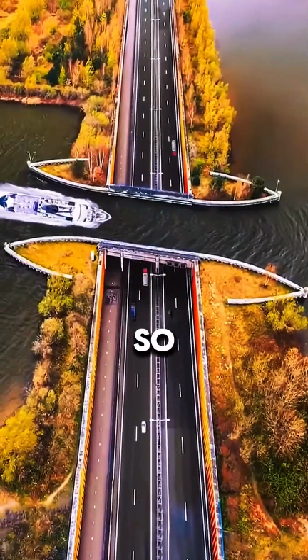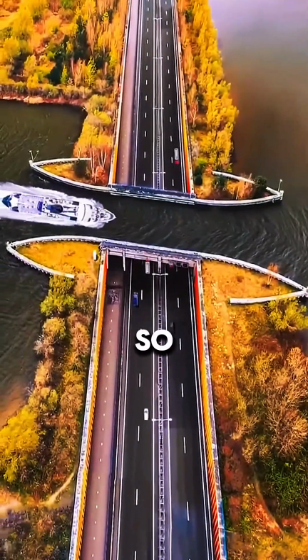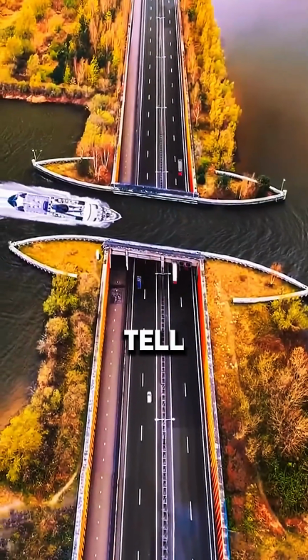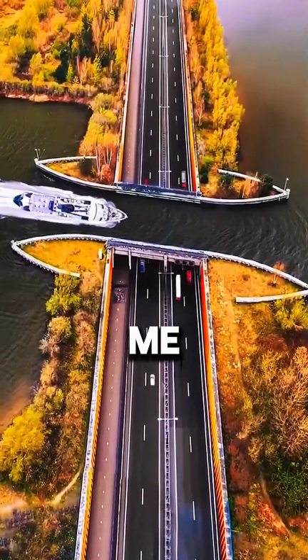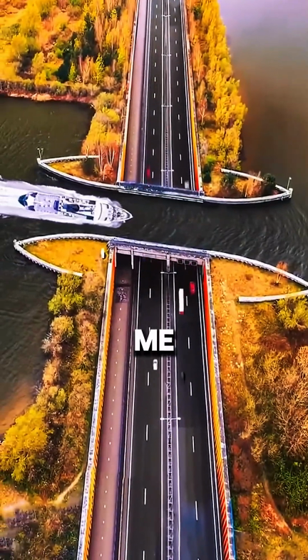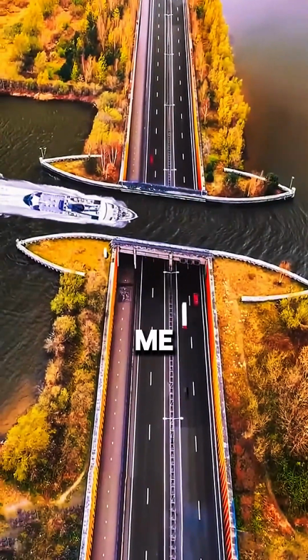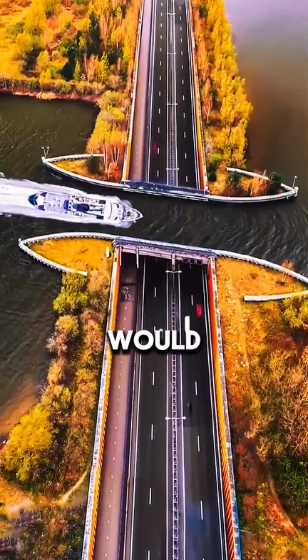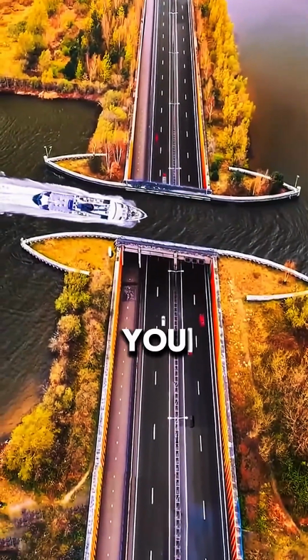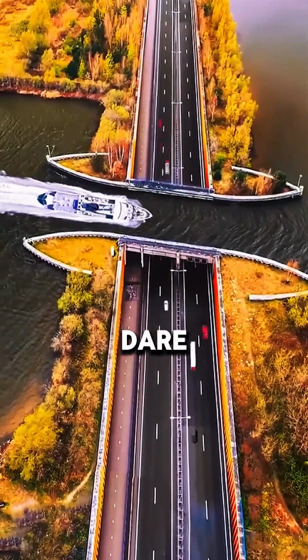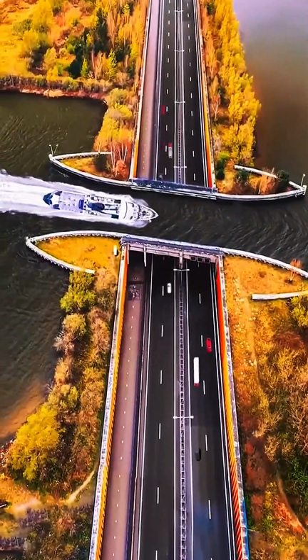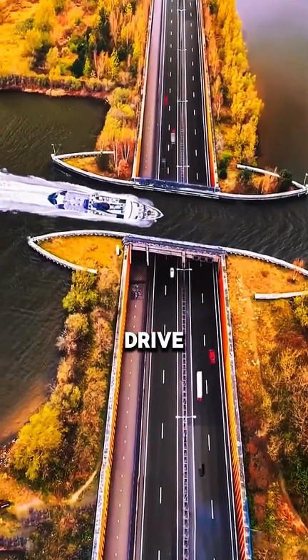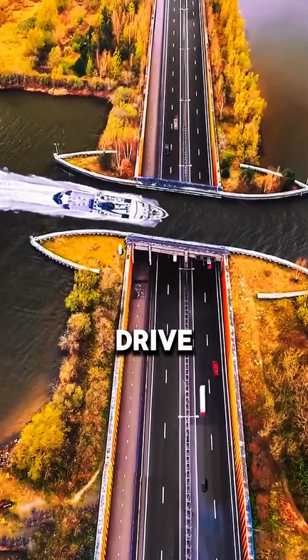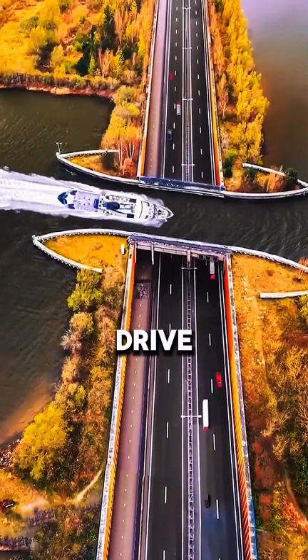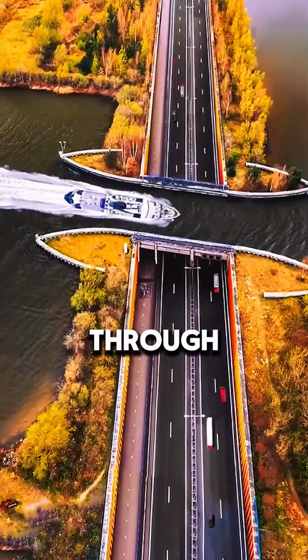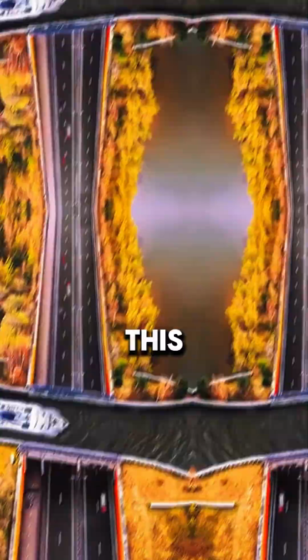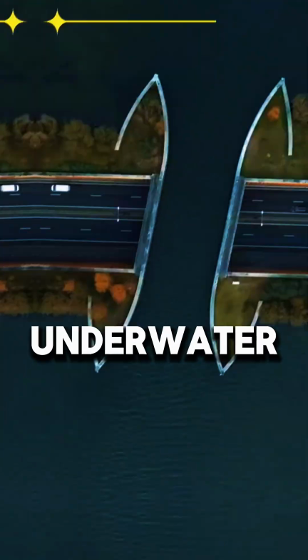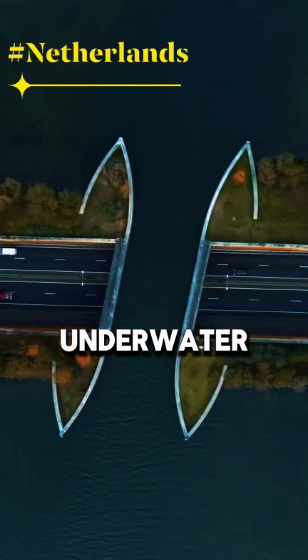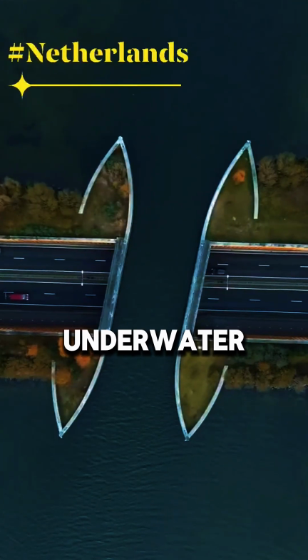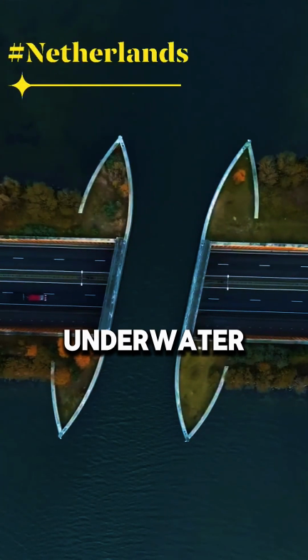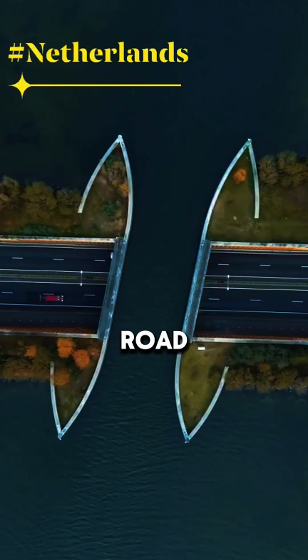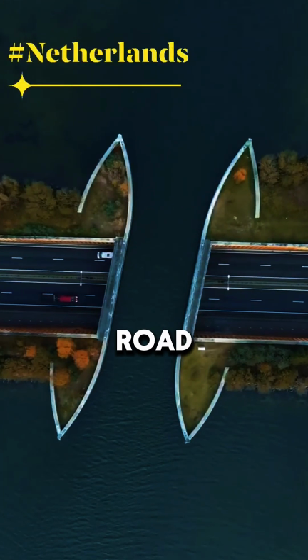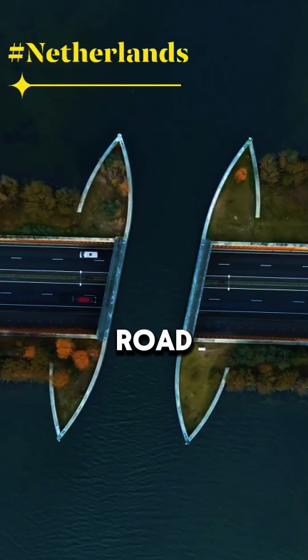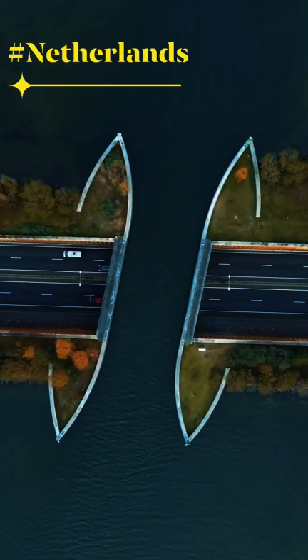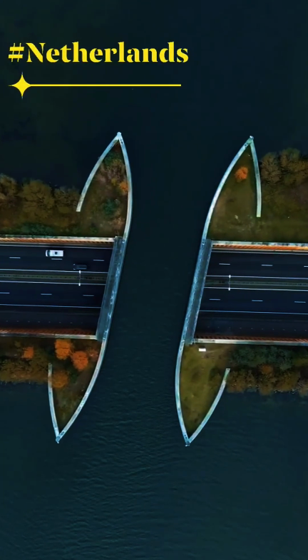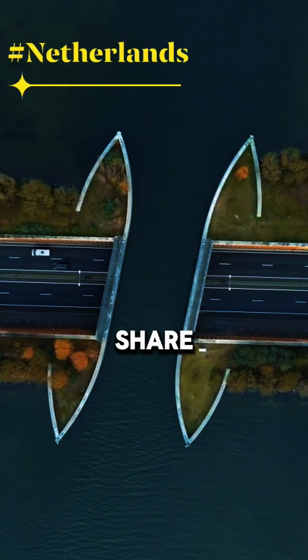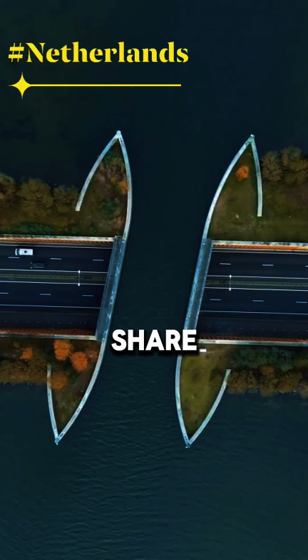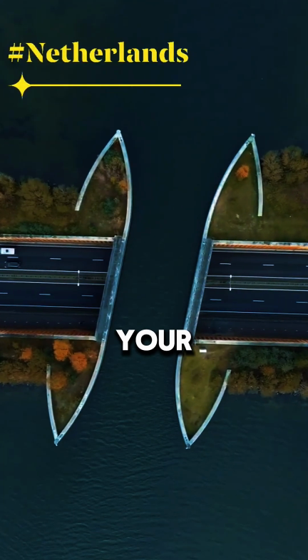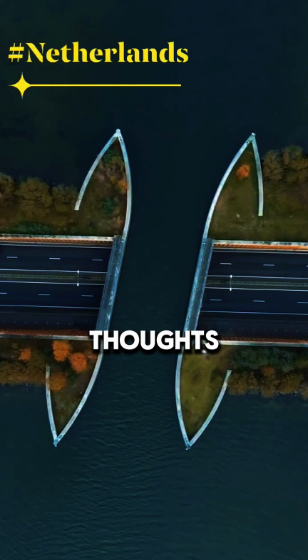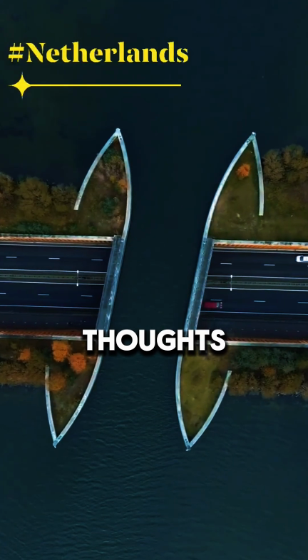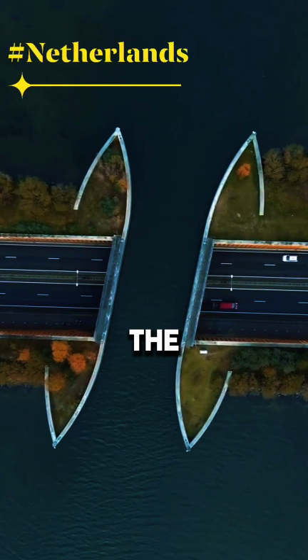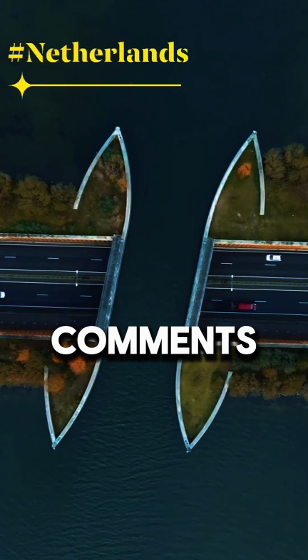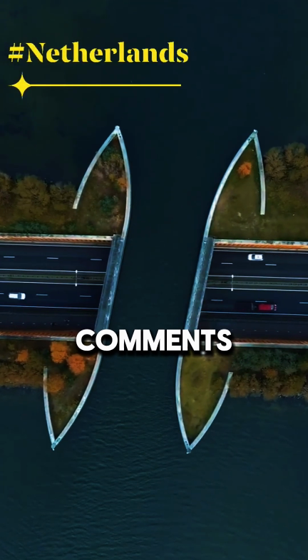So tell me, would you dare to drive through this underwater road? Share your thoughts in the comments.